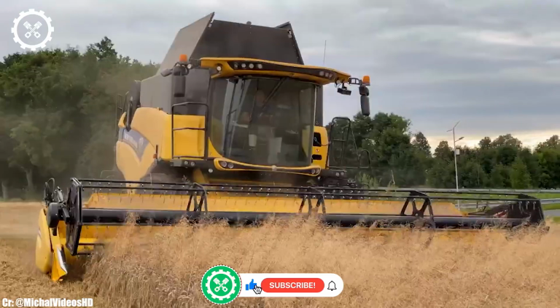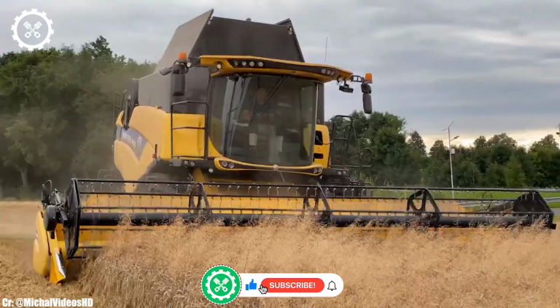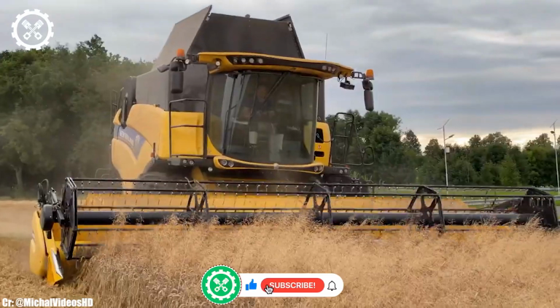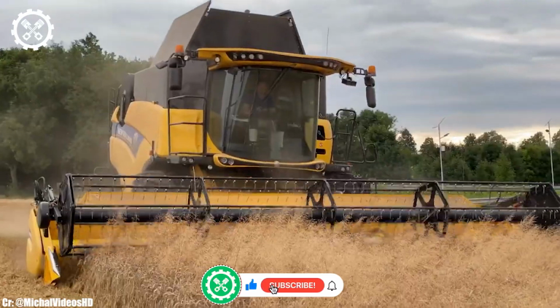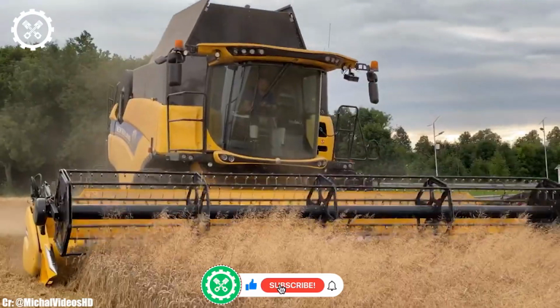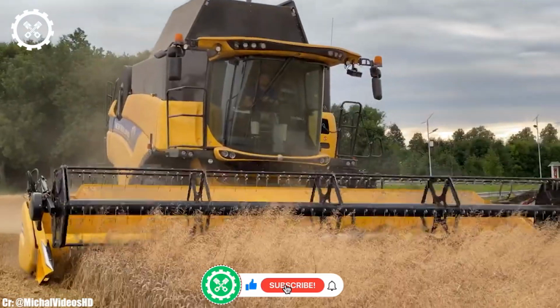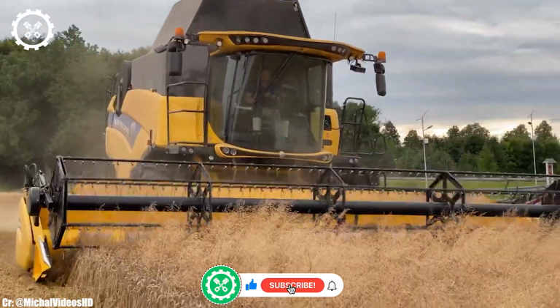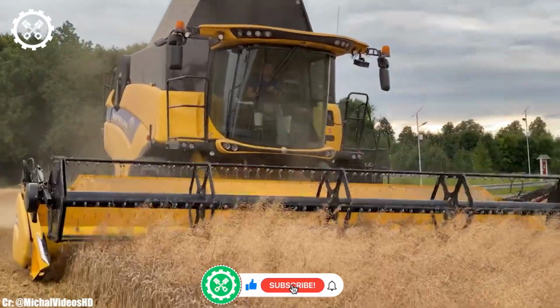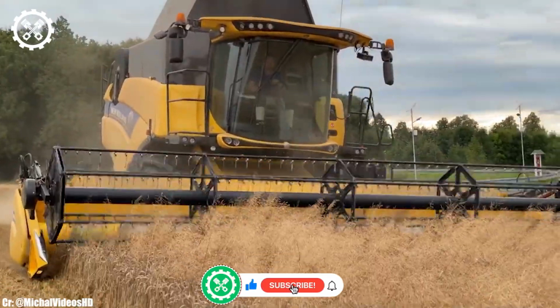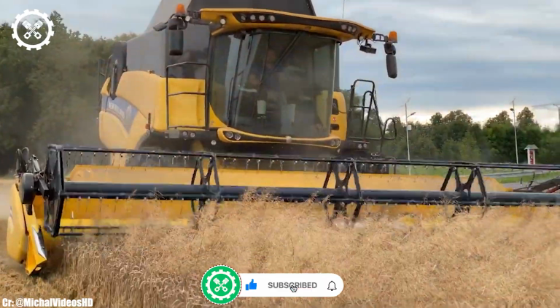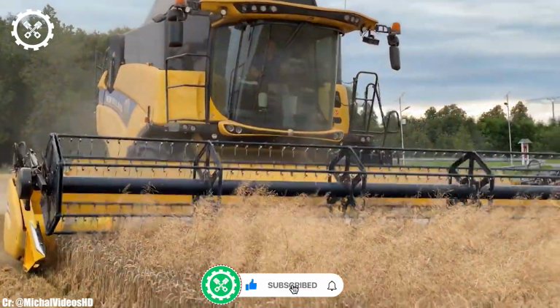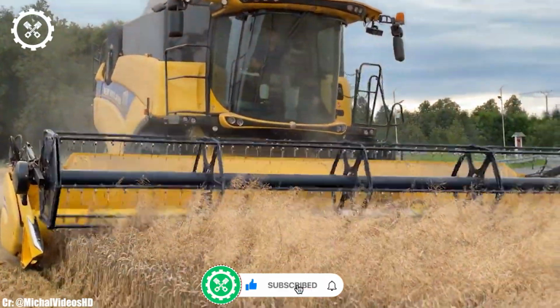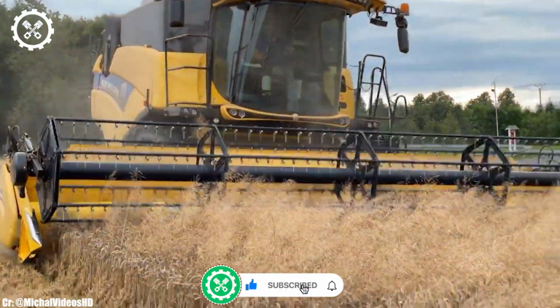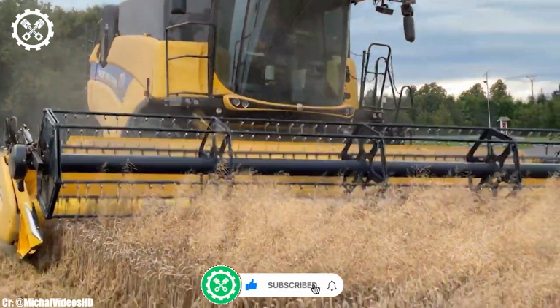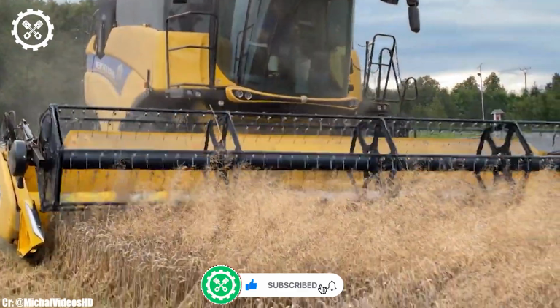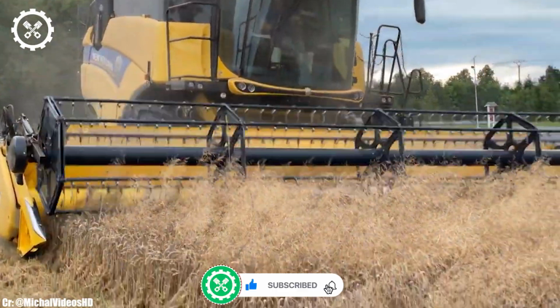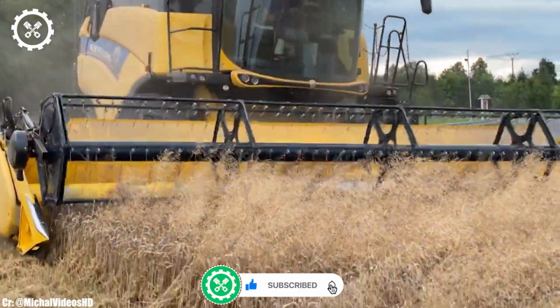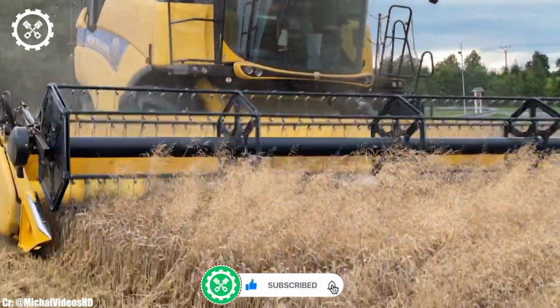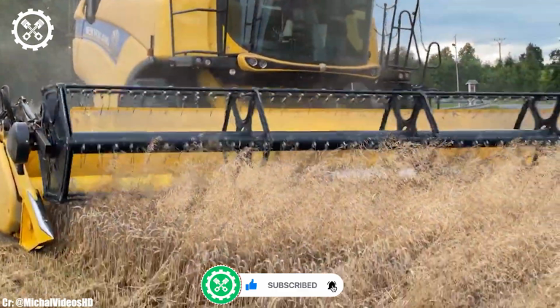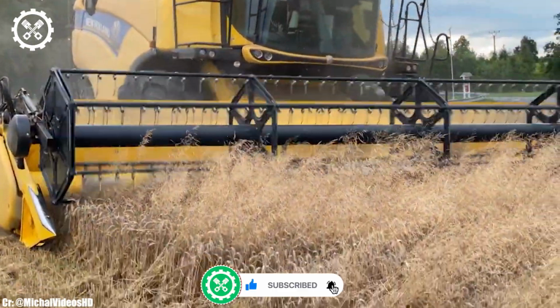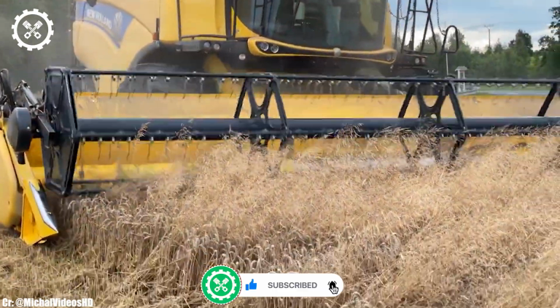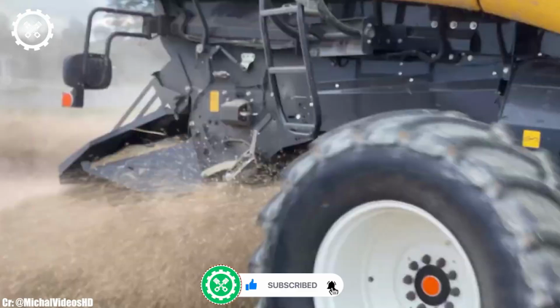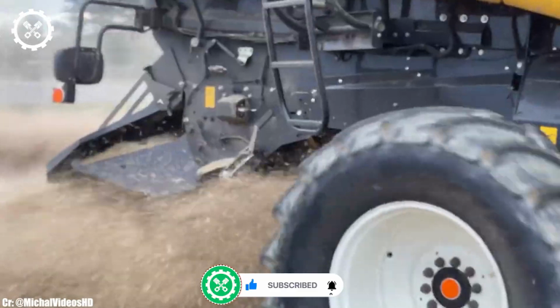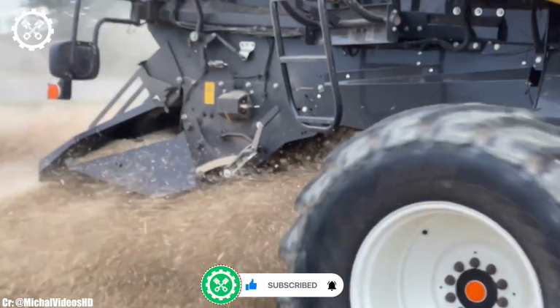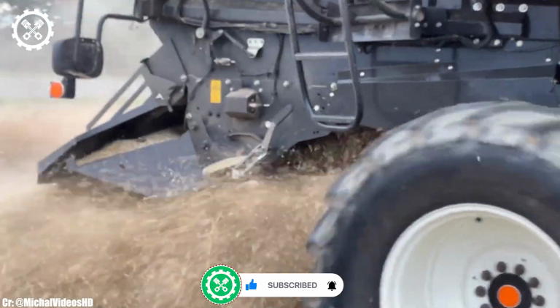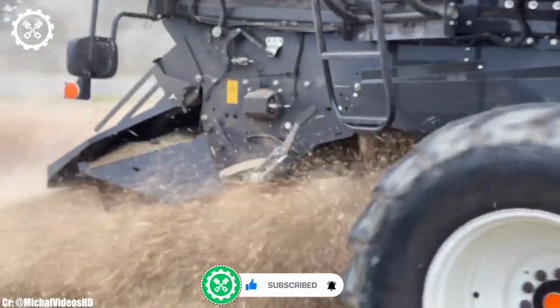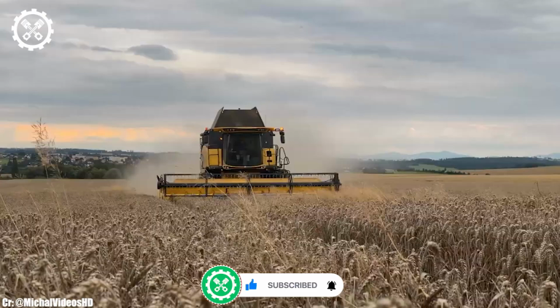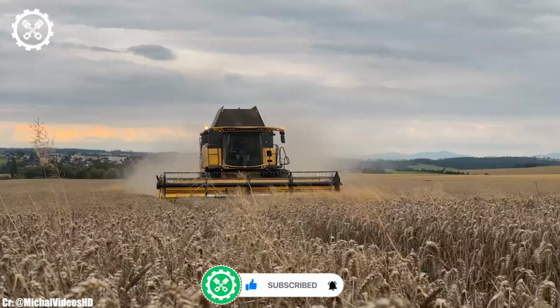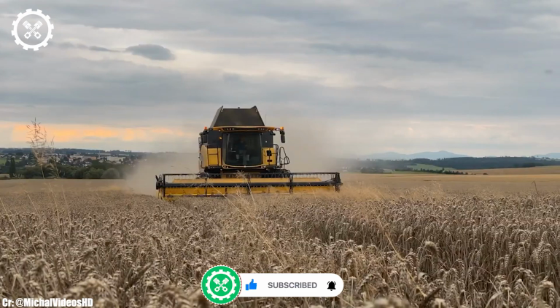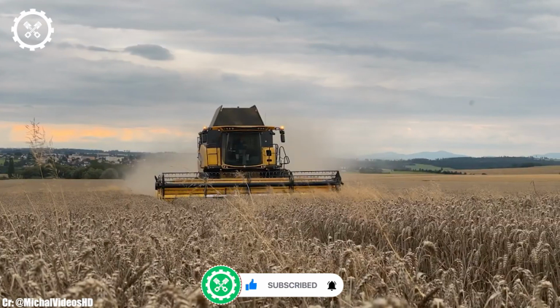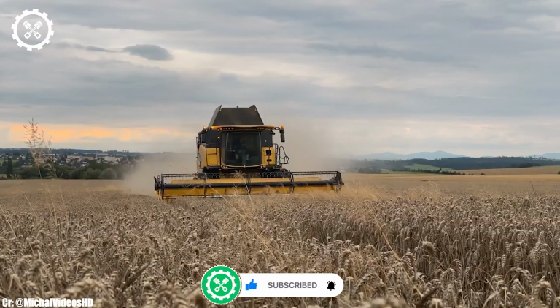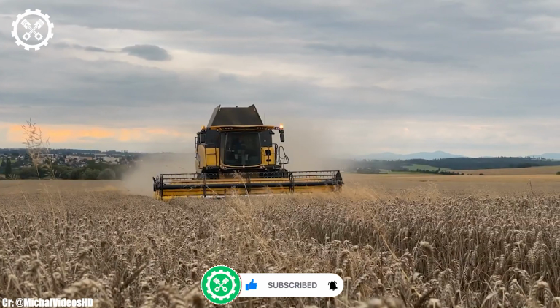Subscribe to our channel and press the bell icon to get all the latest updates every day.